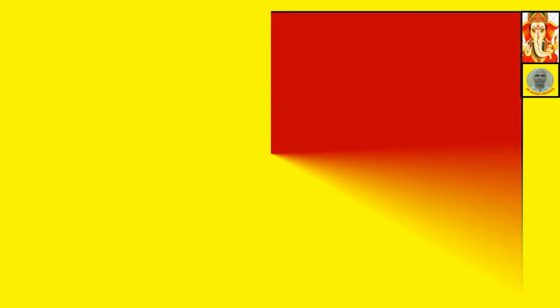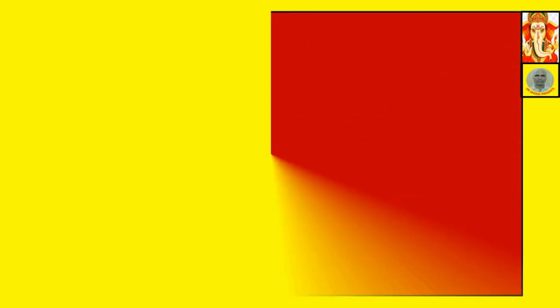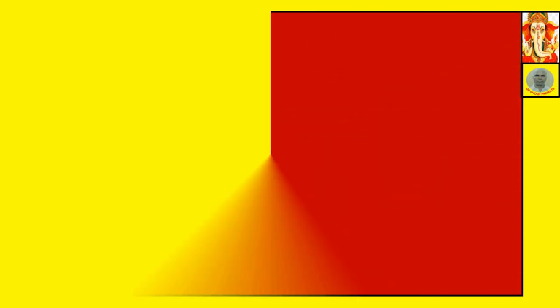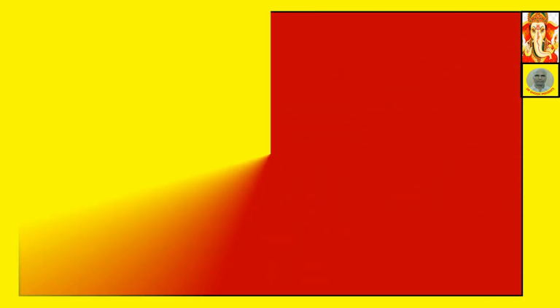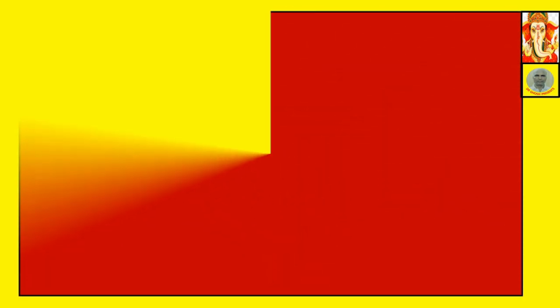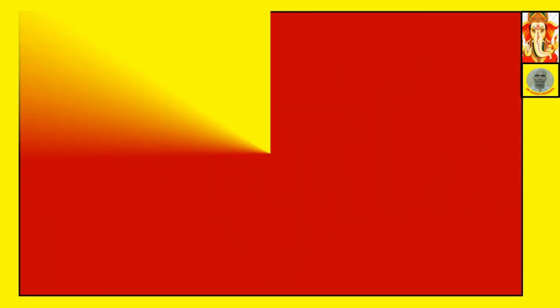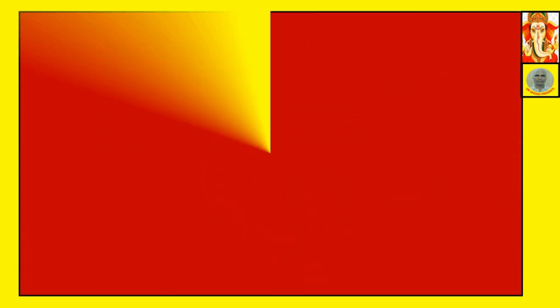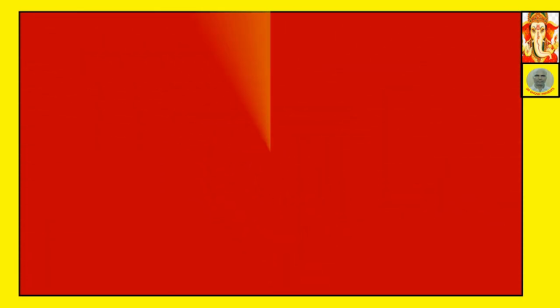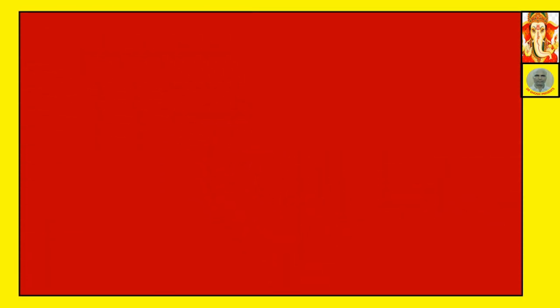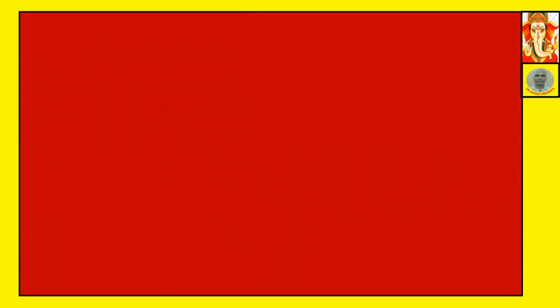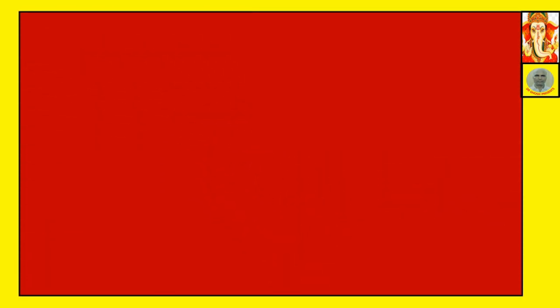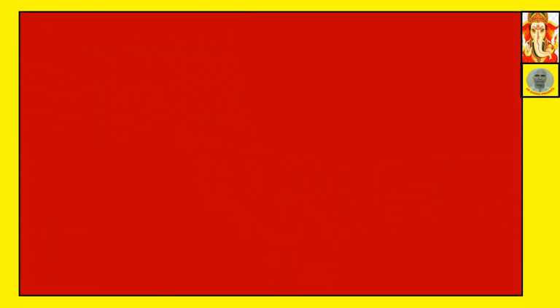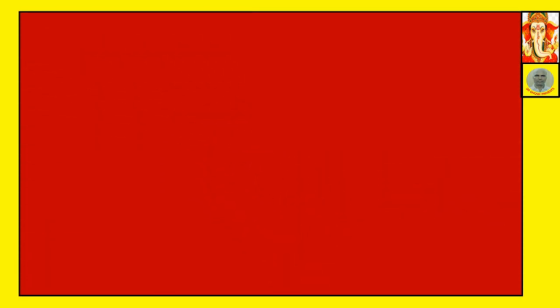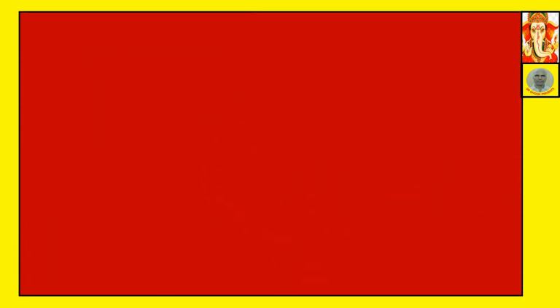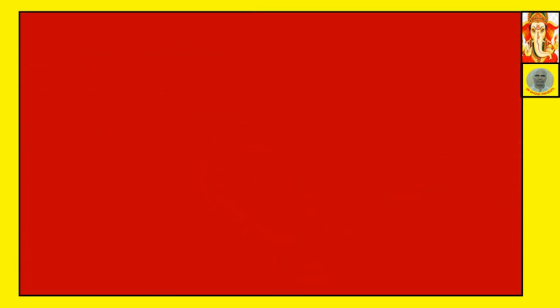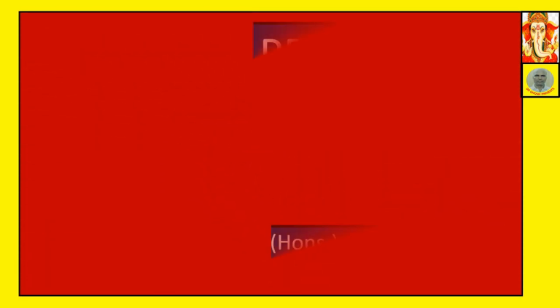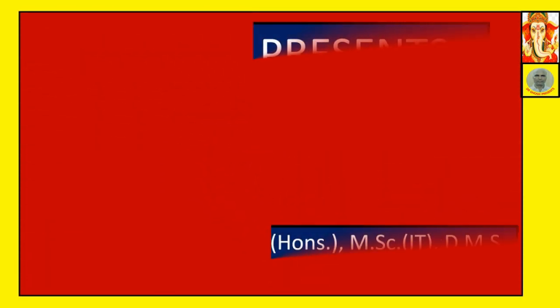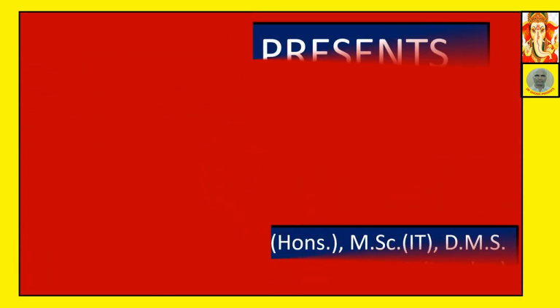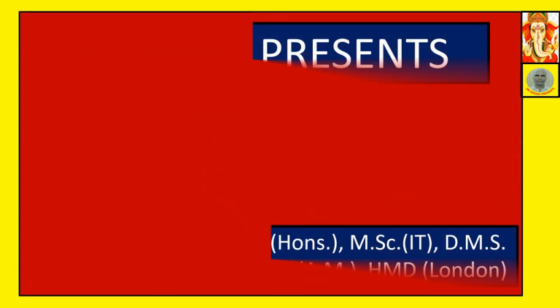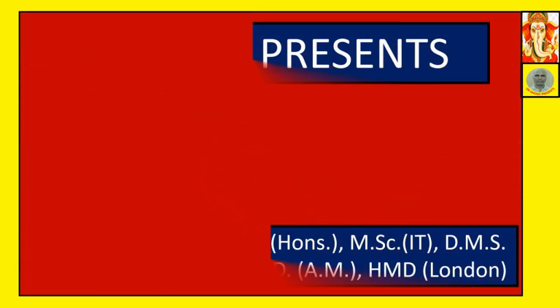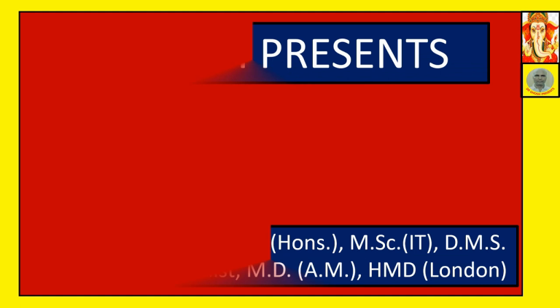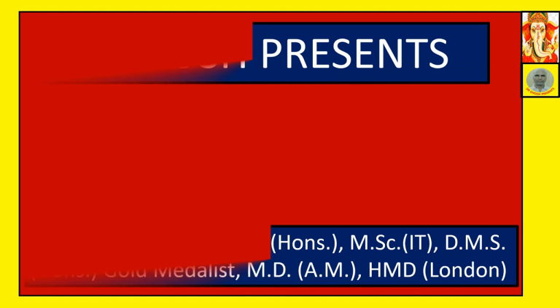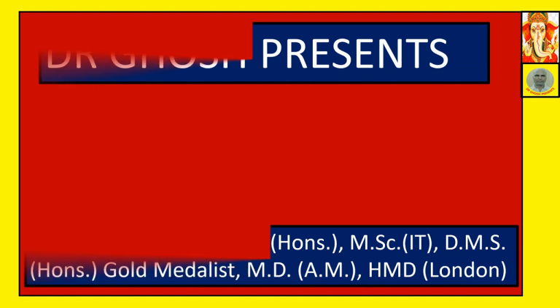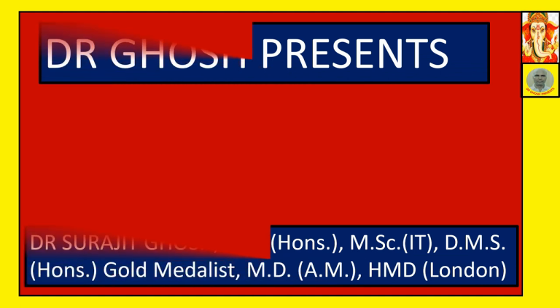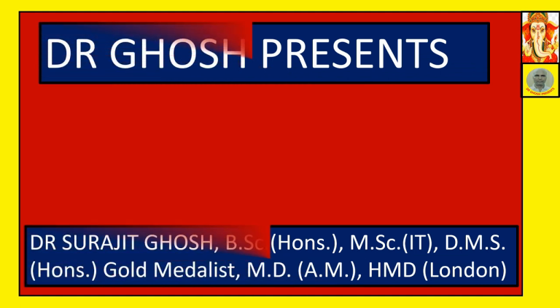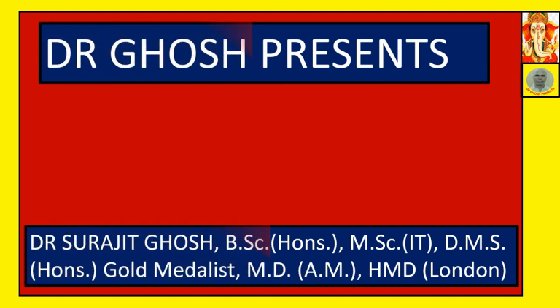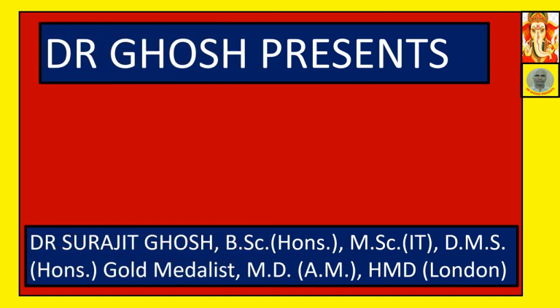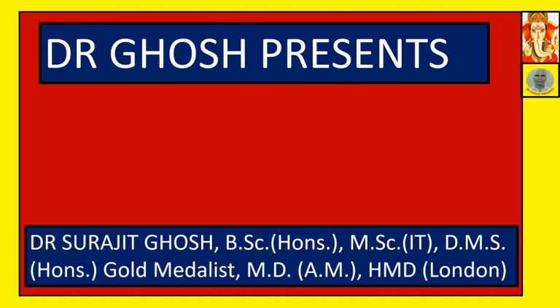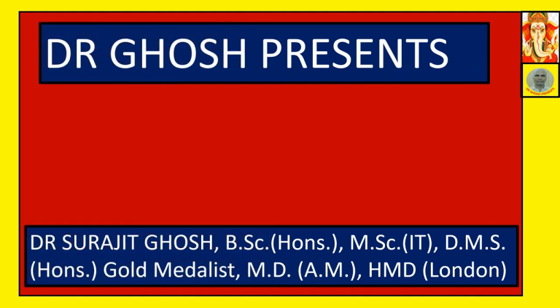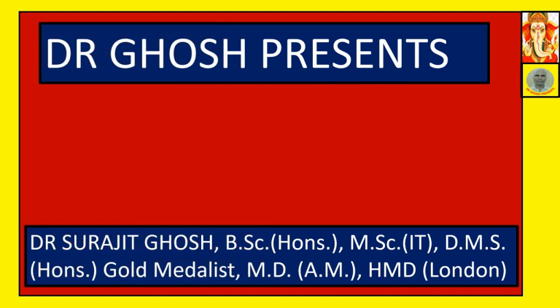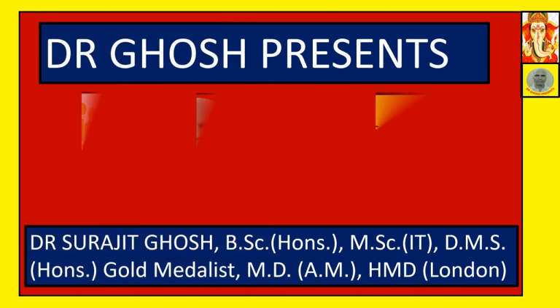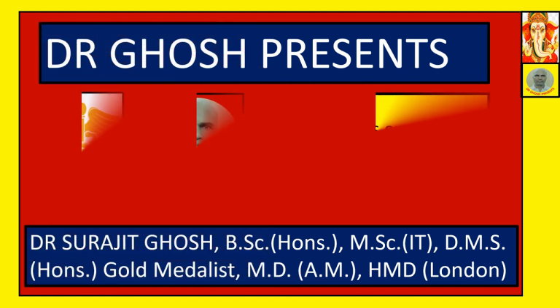Friends, I am Dr. Sujit Ghosh. Welcome to my channel, Dr. Ghosh Presents.